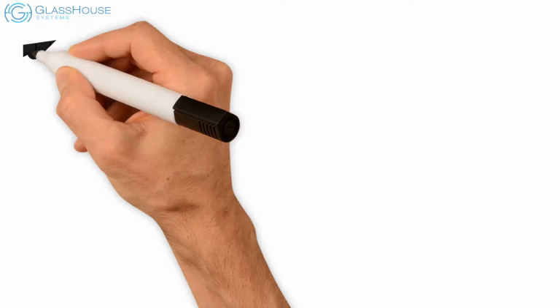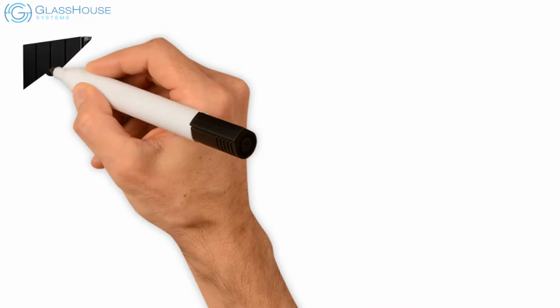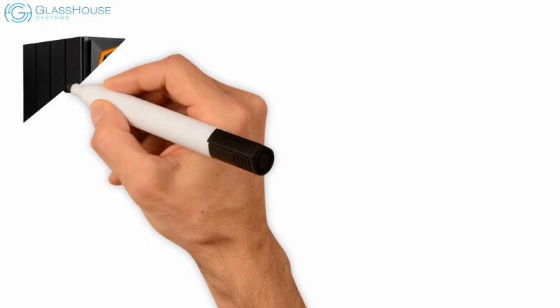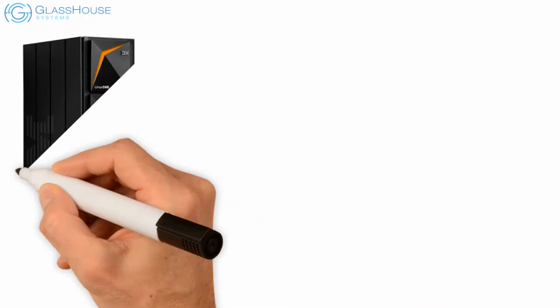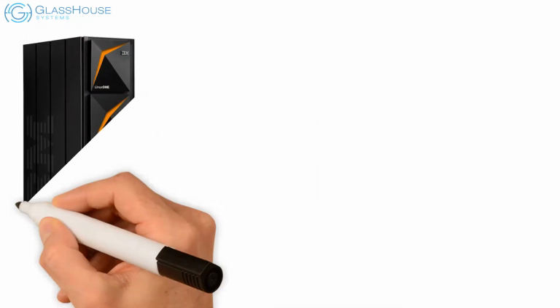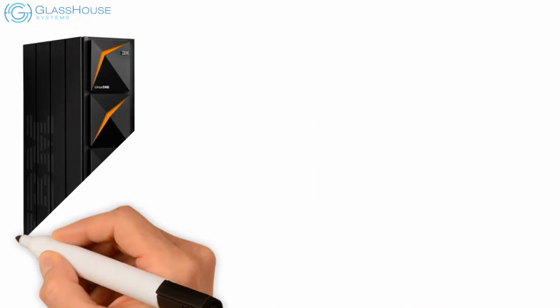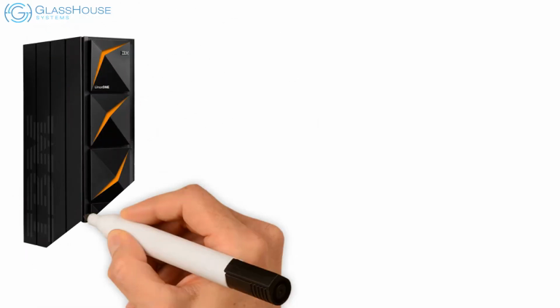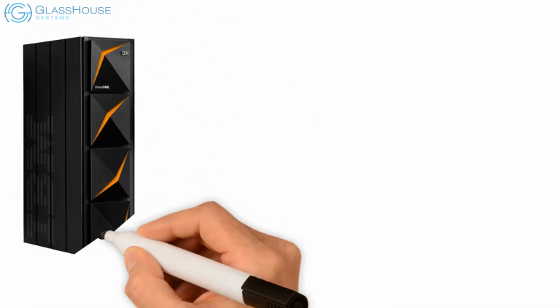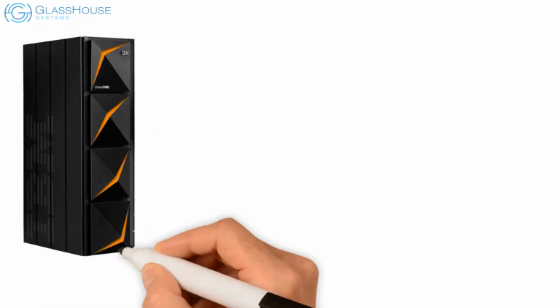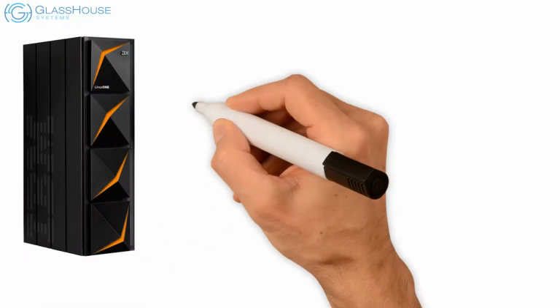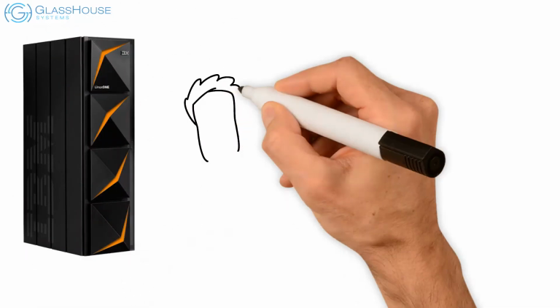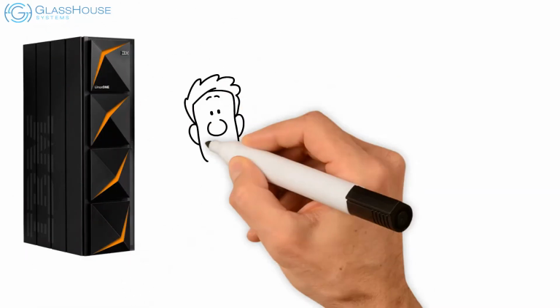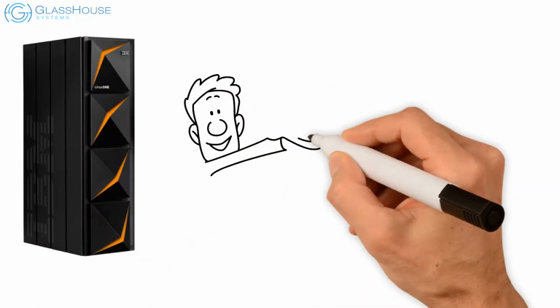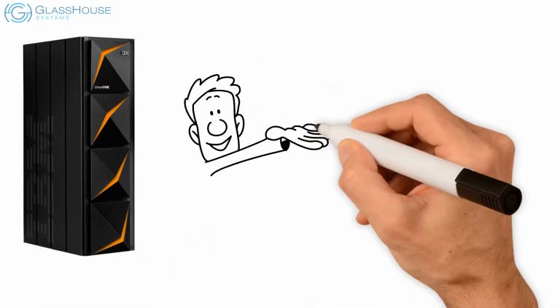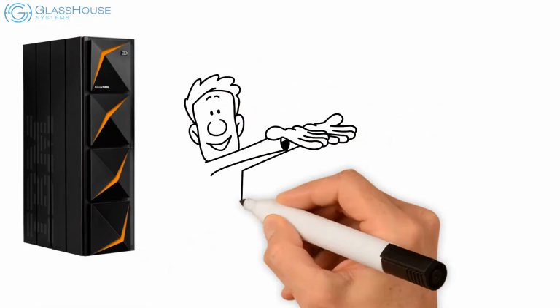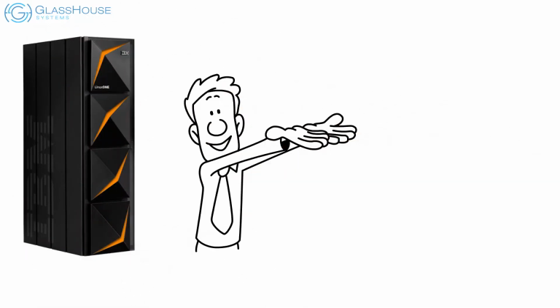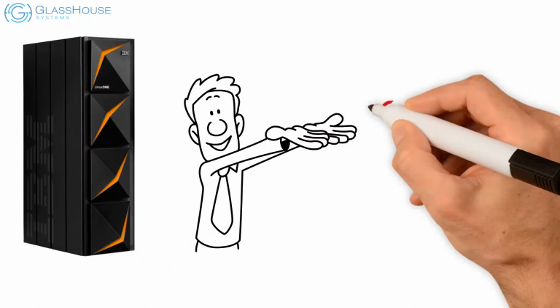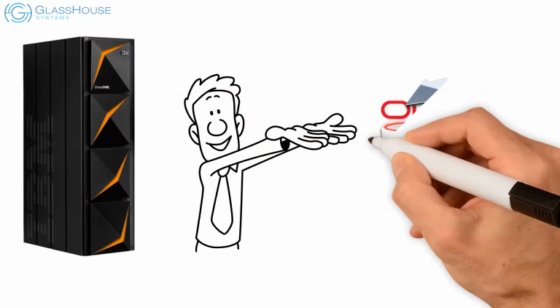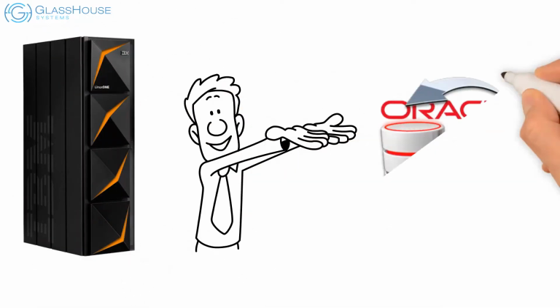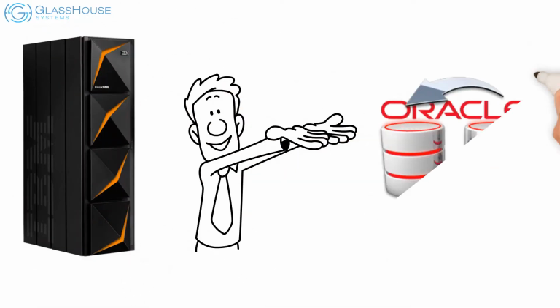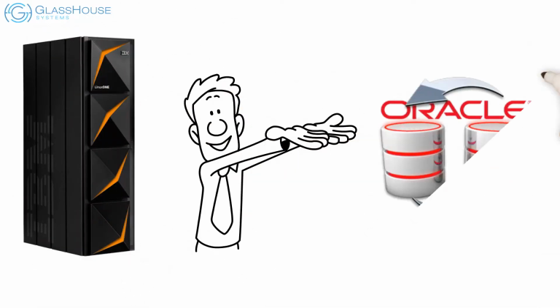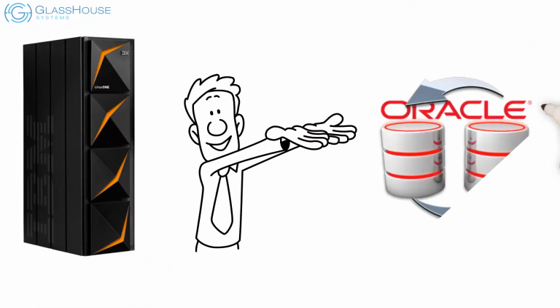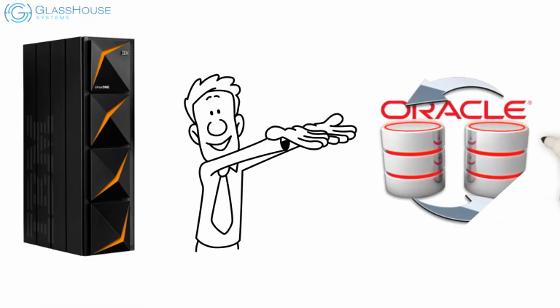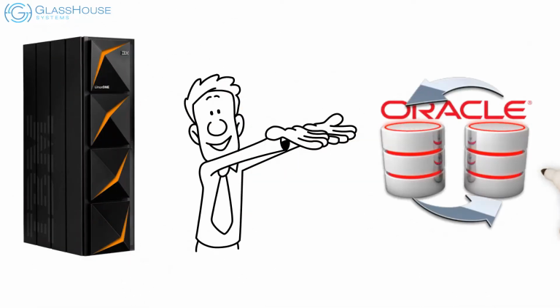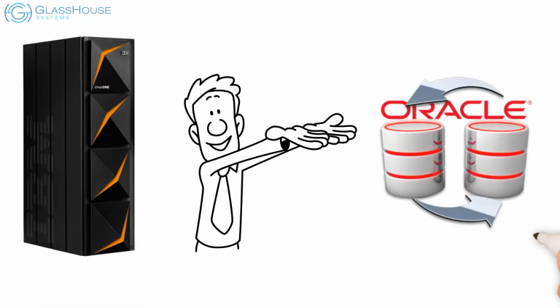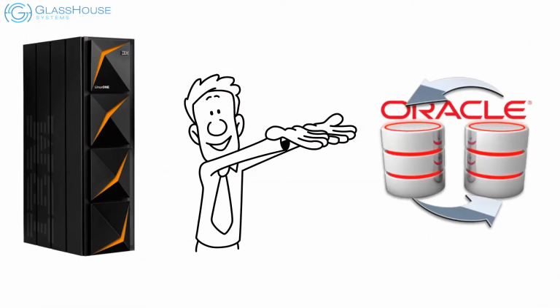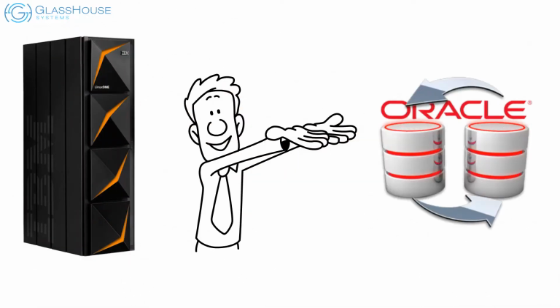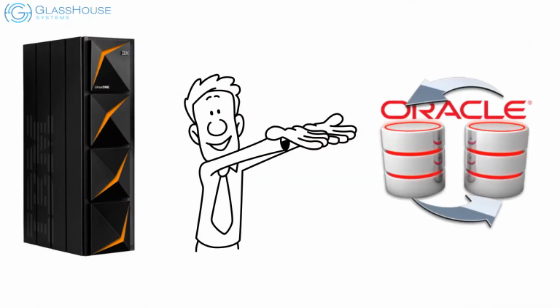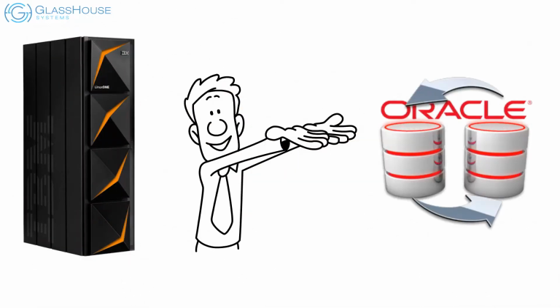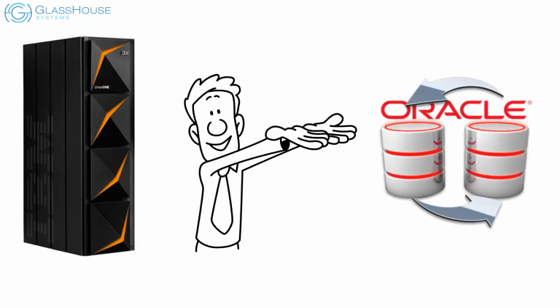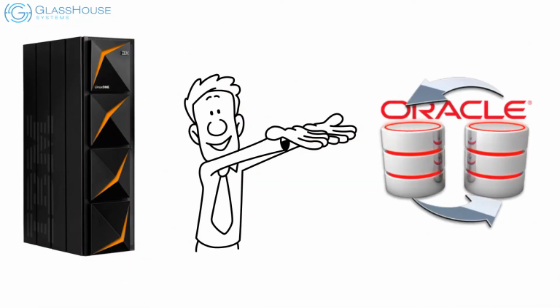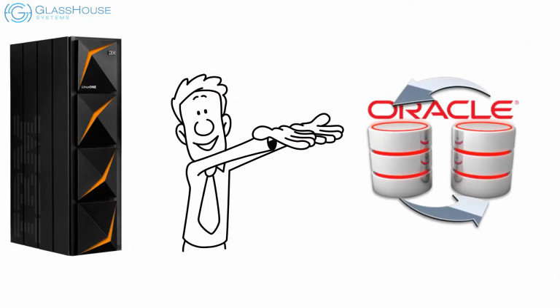With IBM LinuxONE, there's a better way to manage your Oracle database workloads. Here's how.